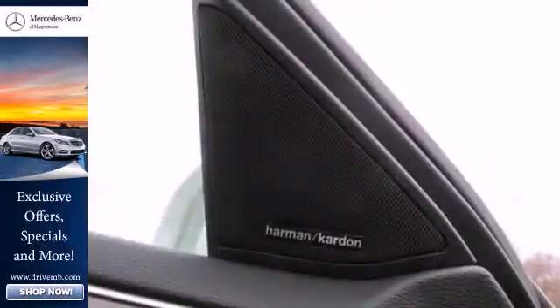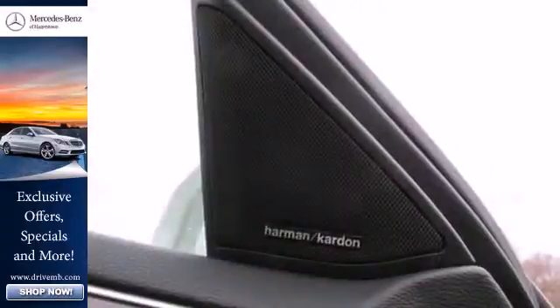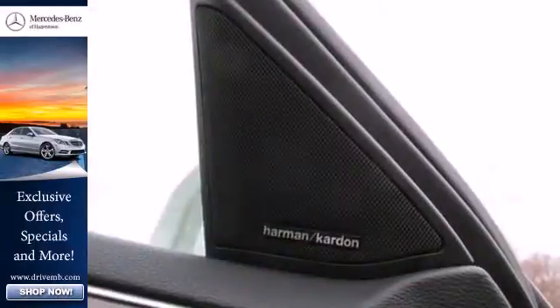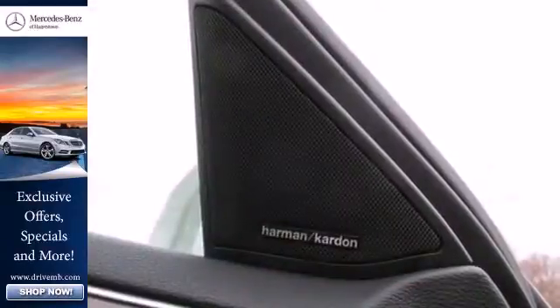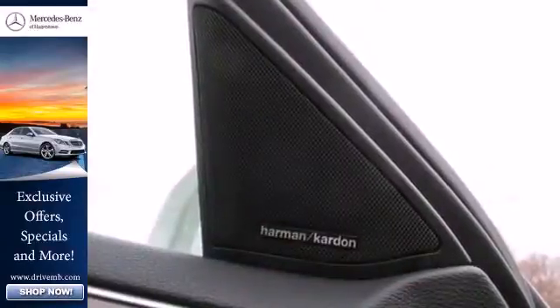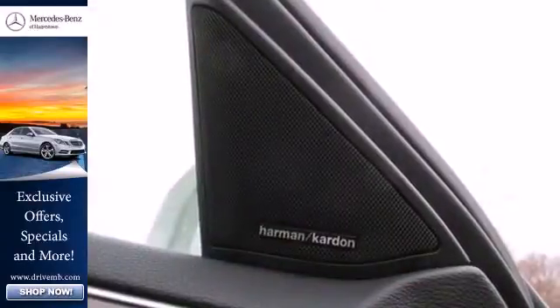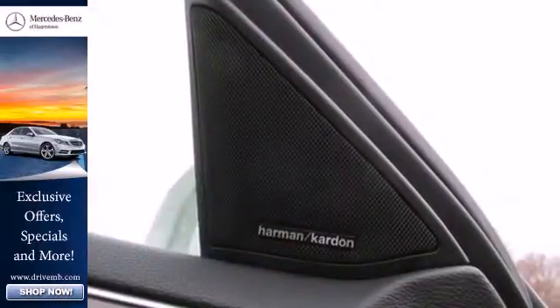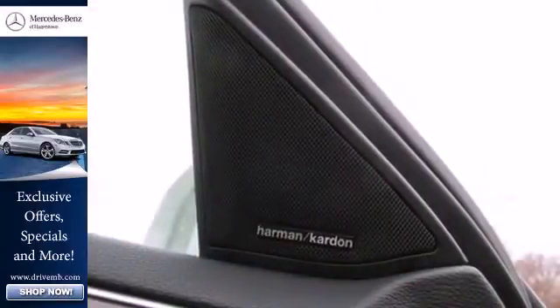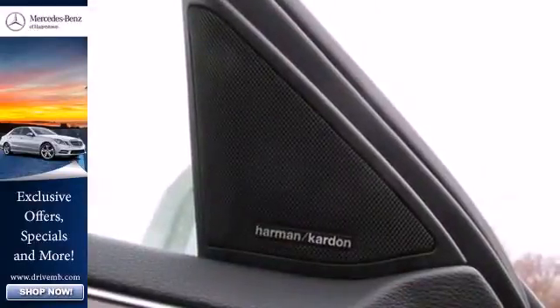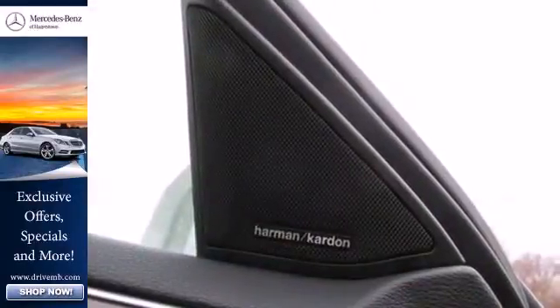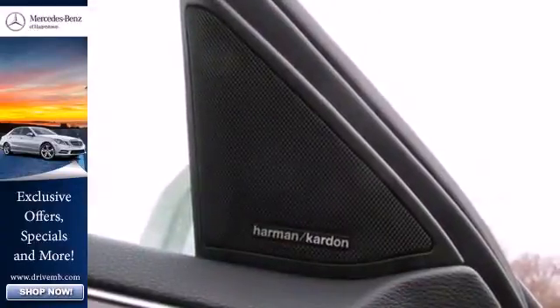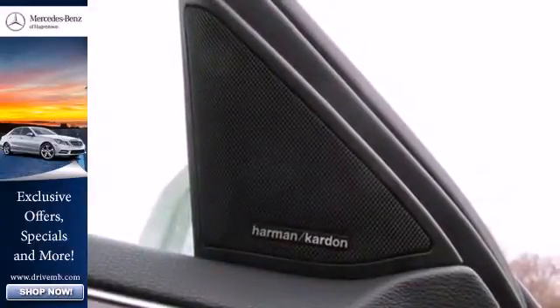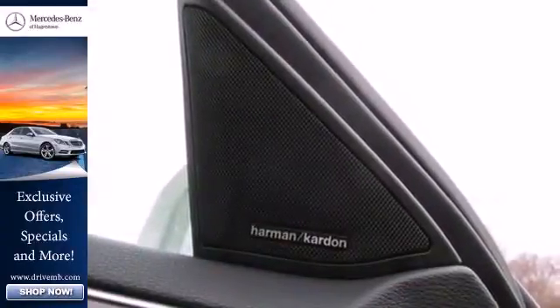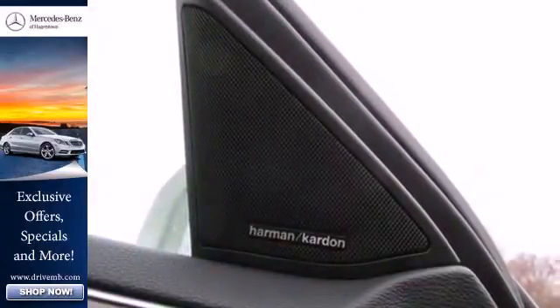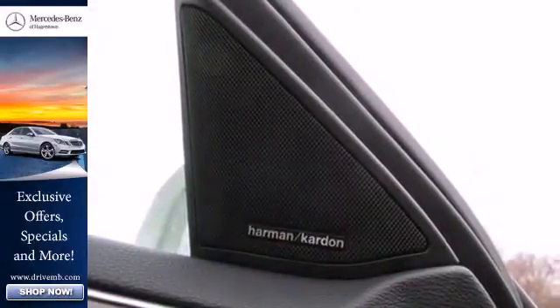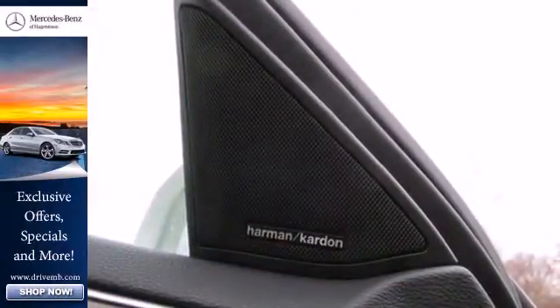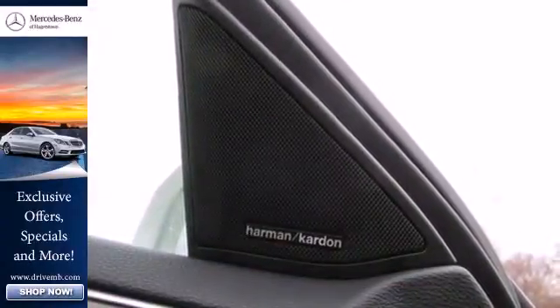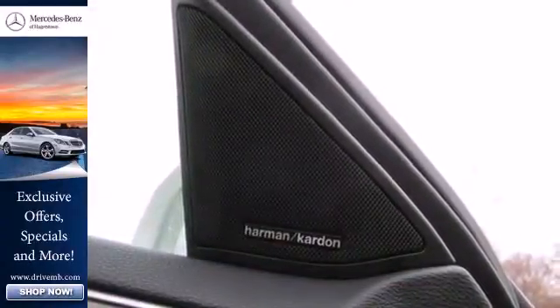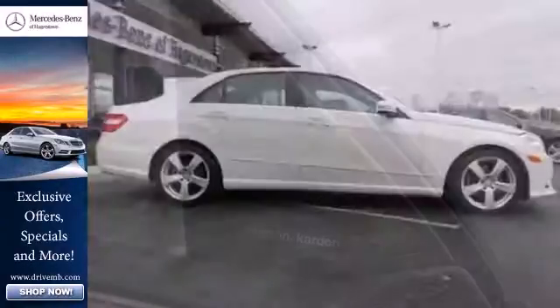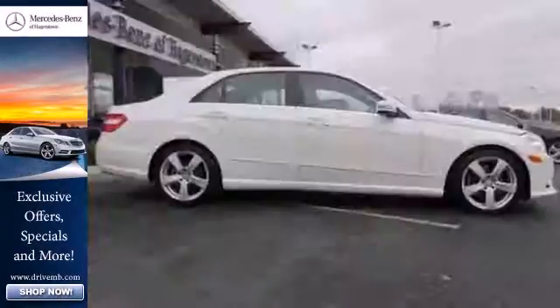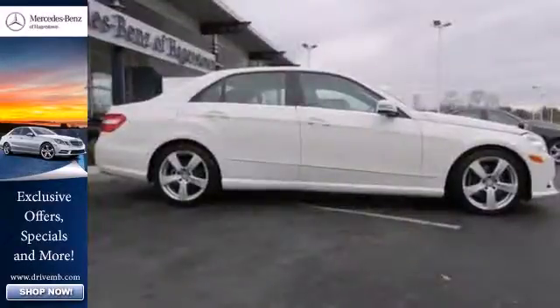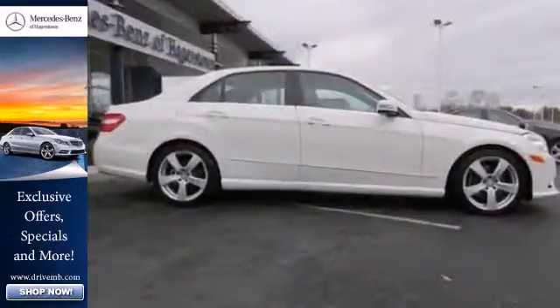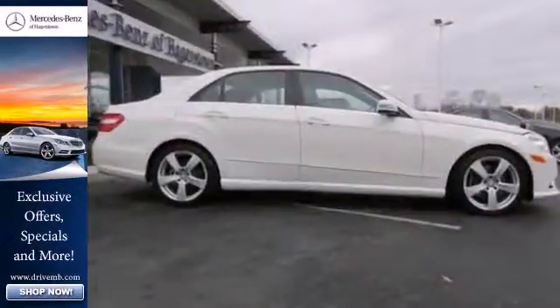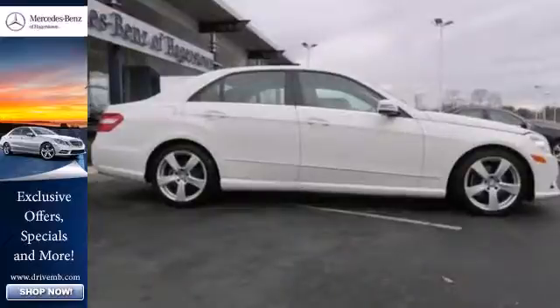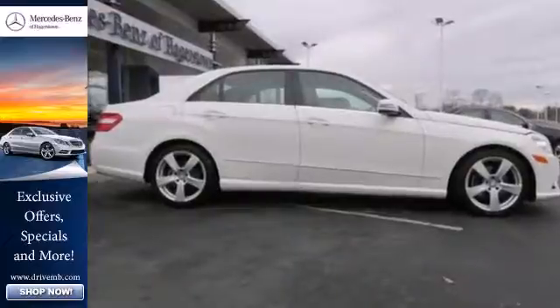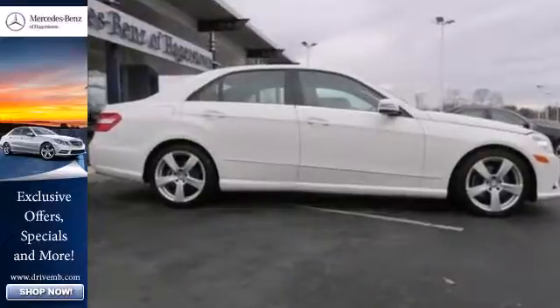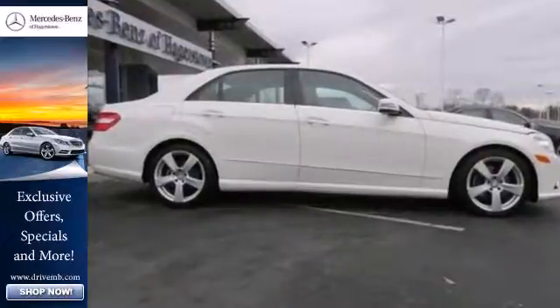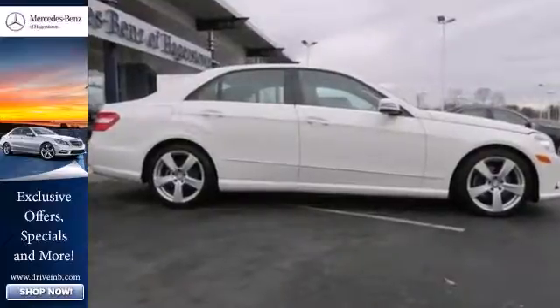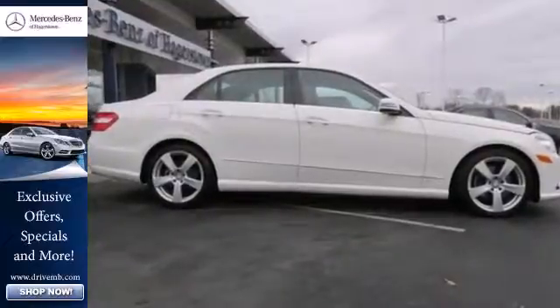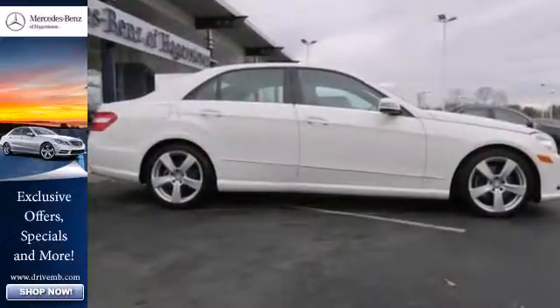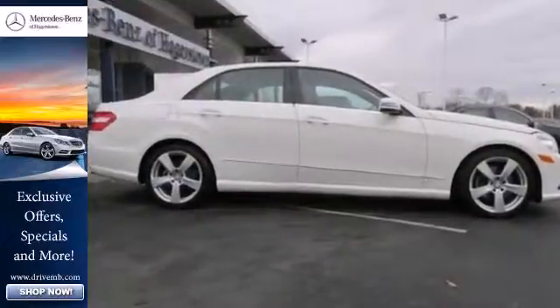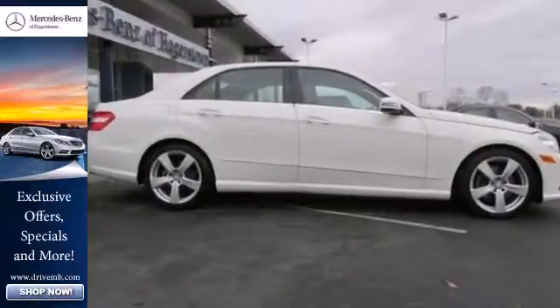In addition to its class-leading performance, the E-Class is a must-see and a must-drive. Experience it for yourself today.